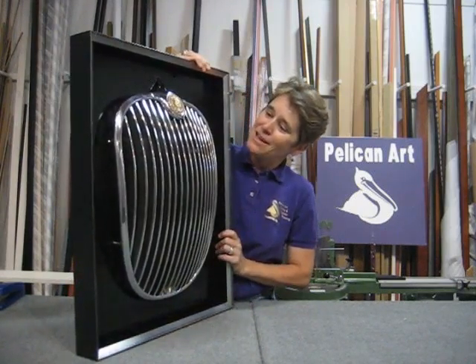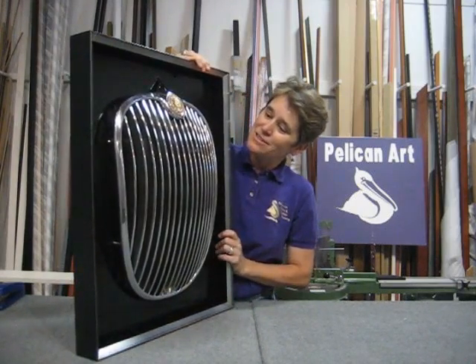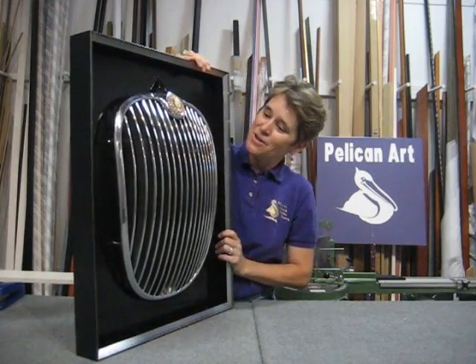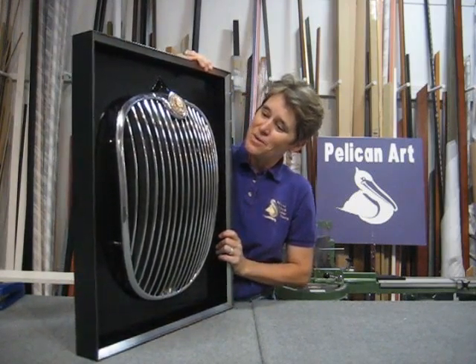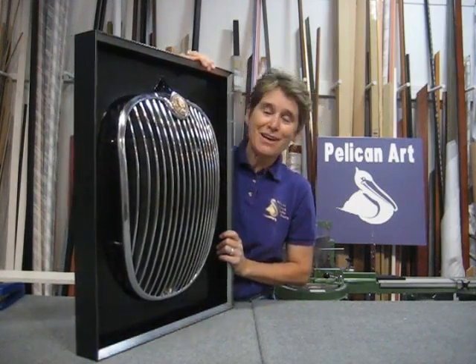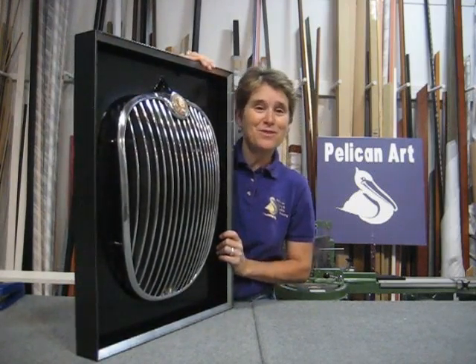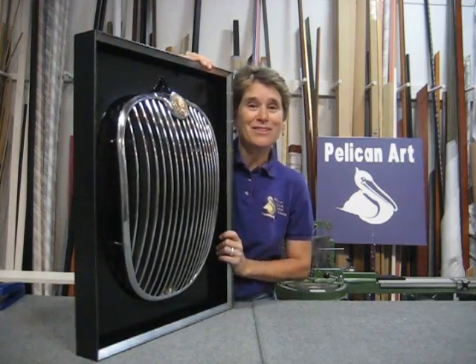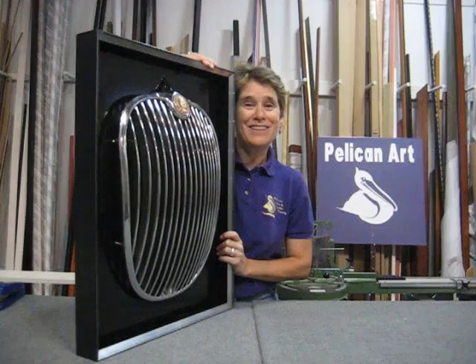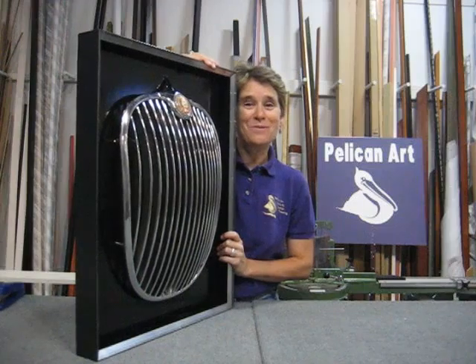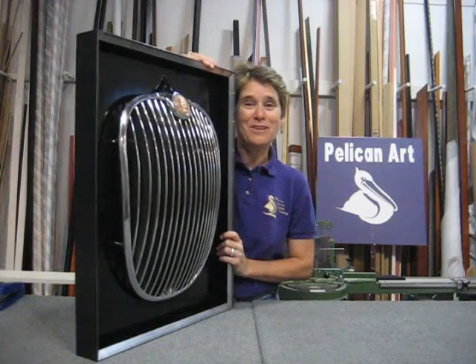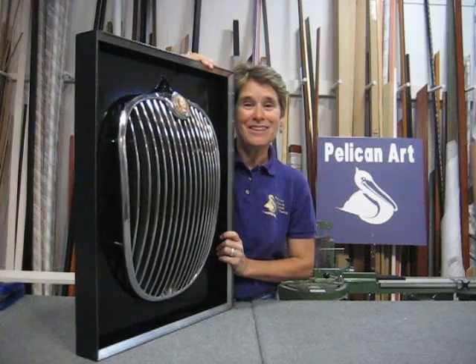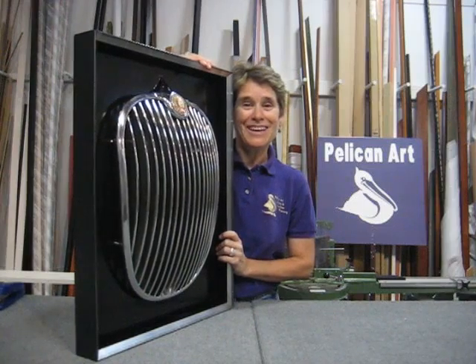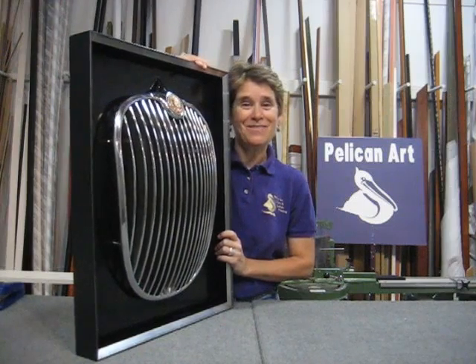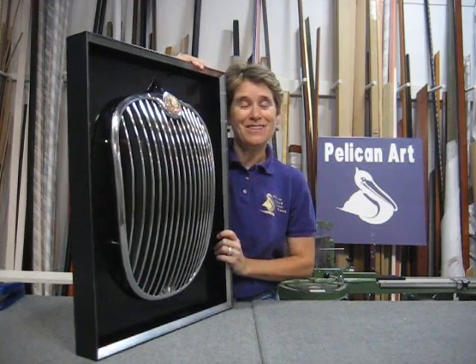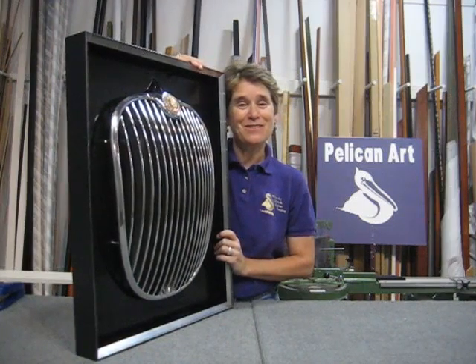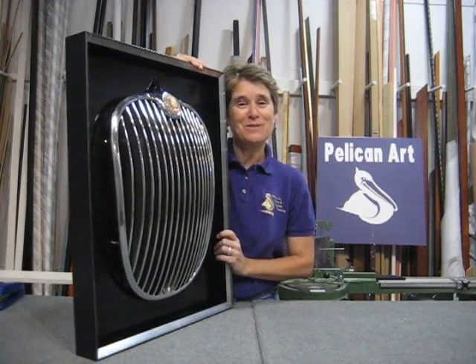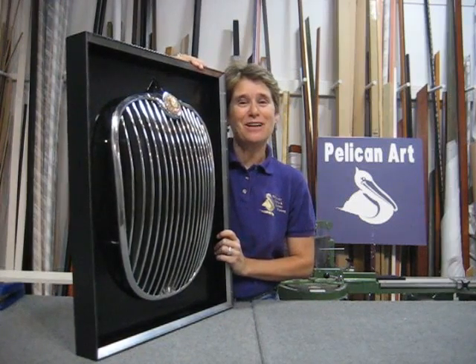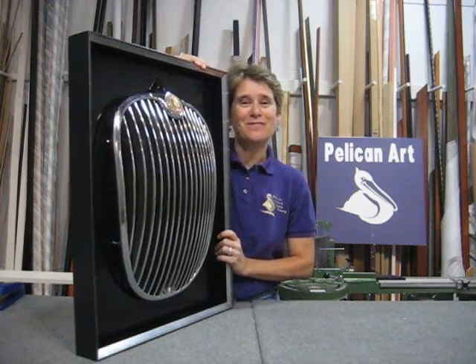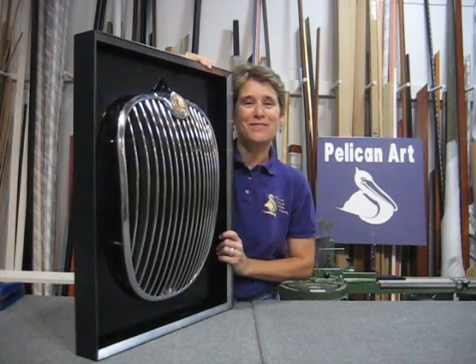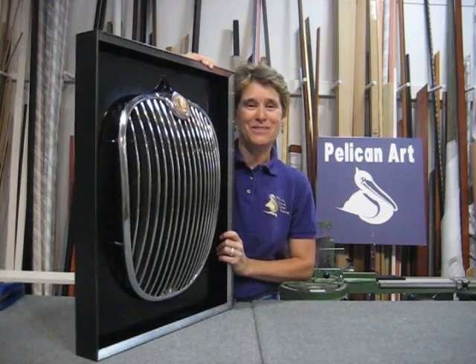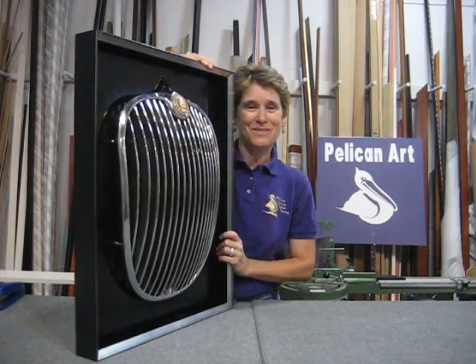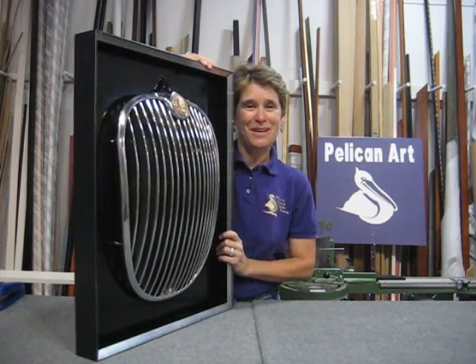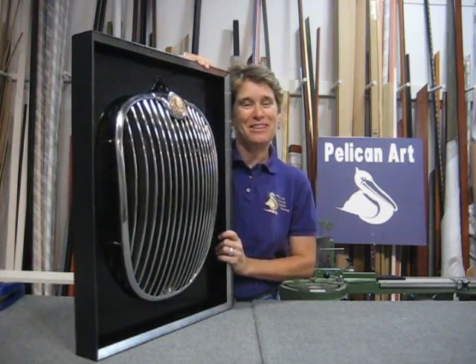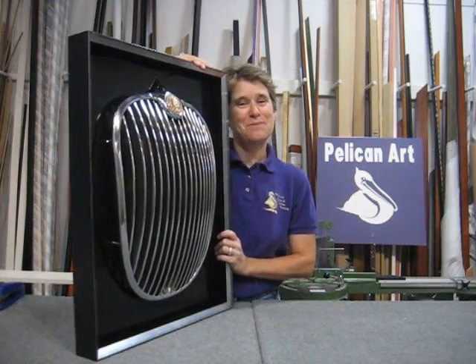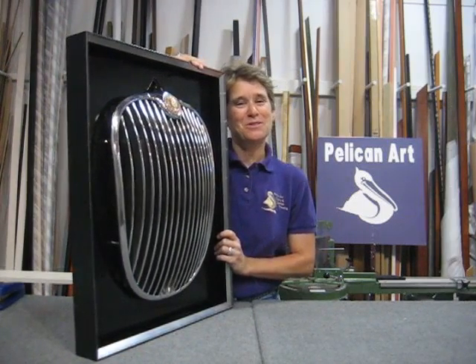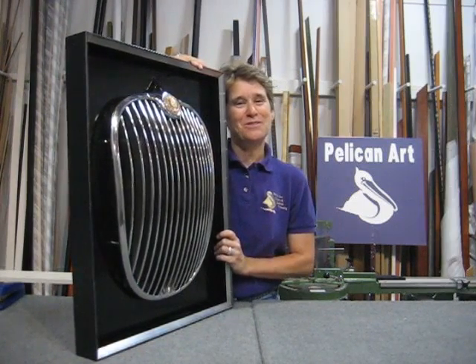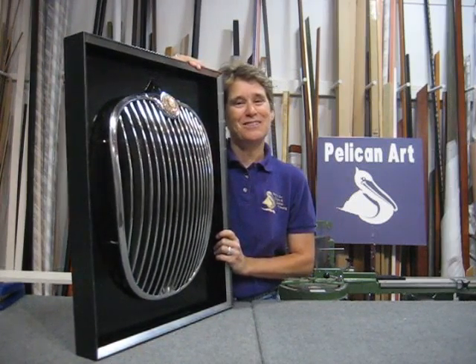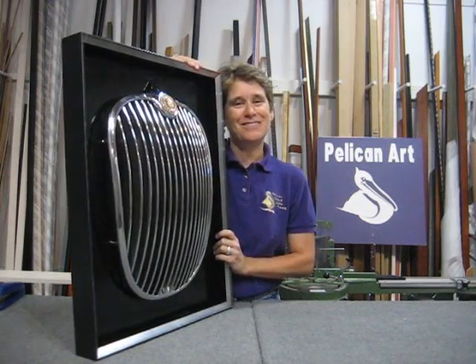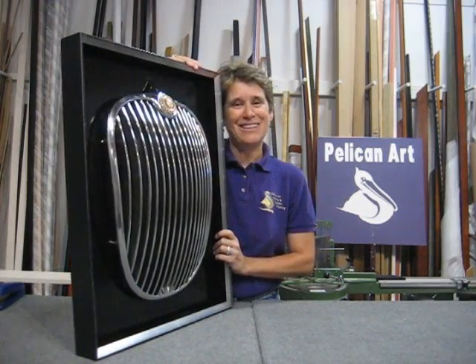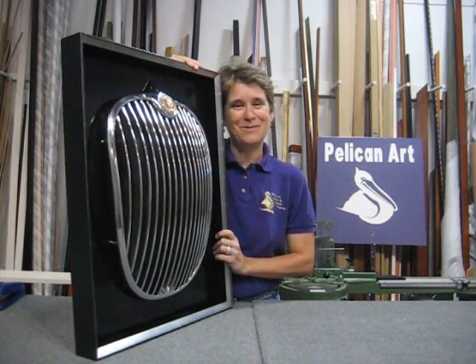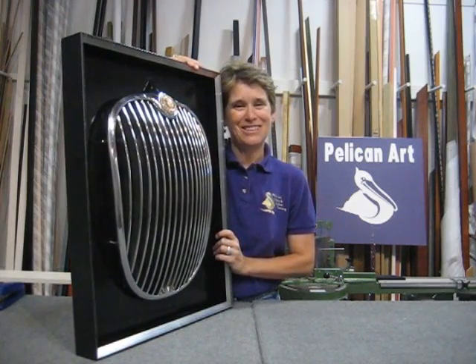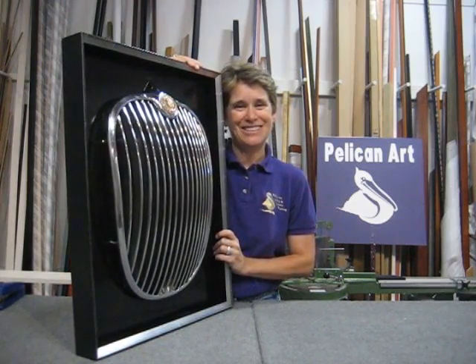We love doing this kind of work and would love to do a project for you. I'm Linda Postenreader. Thank you for listening.